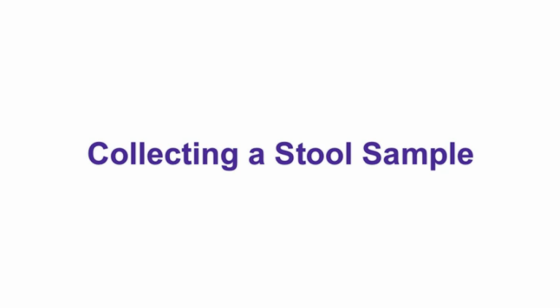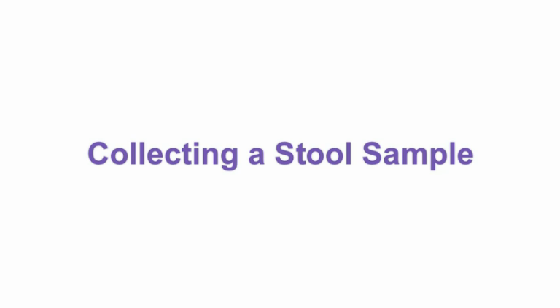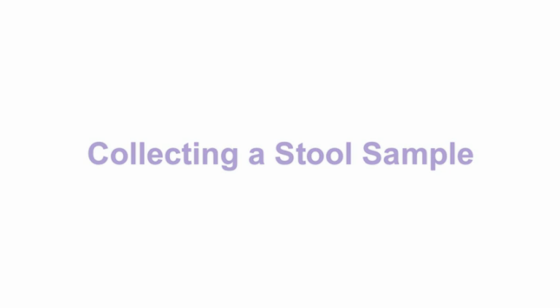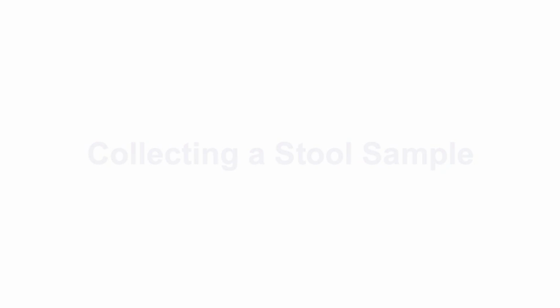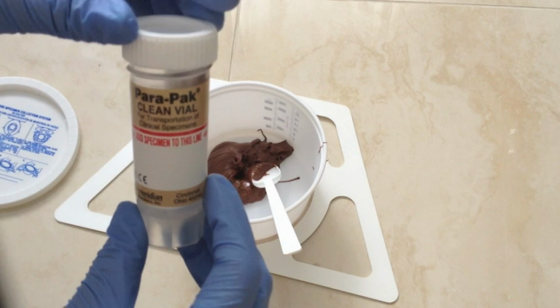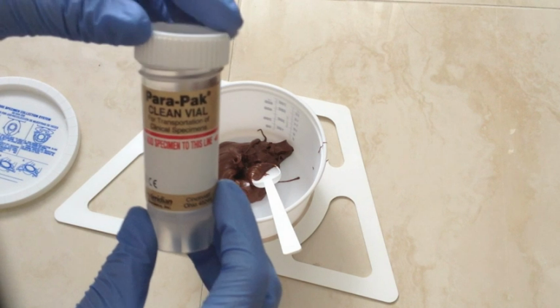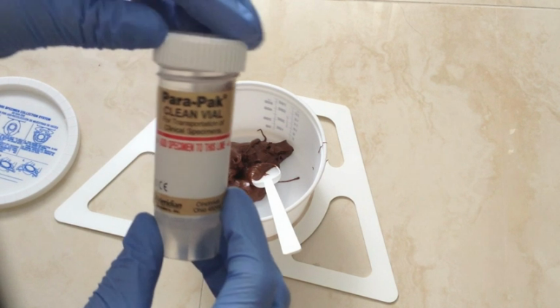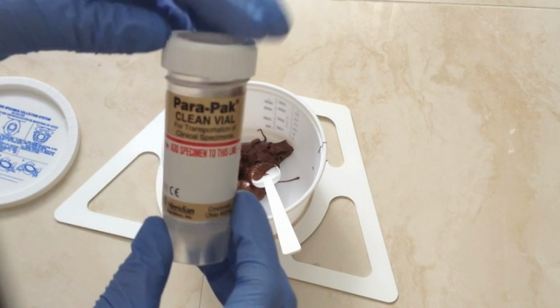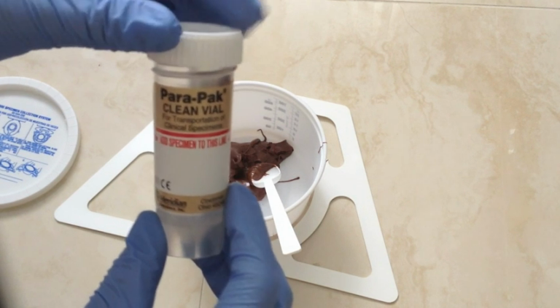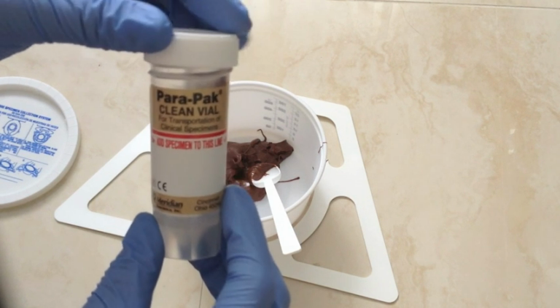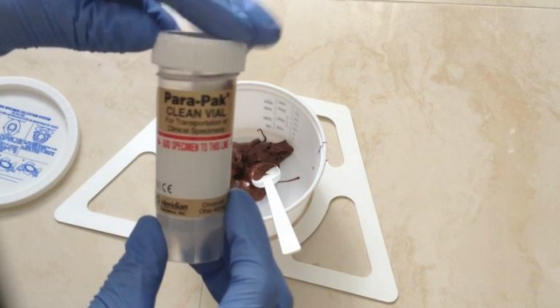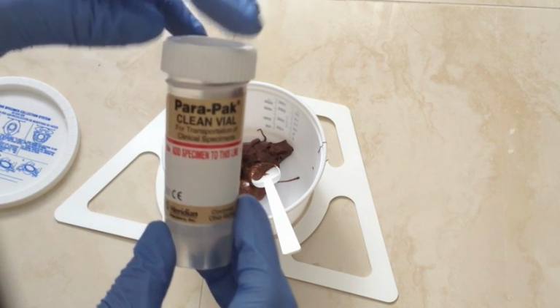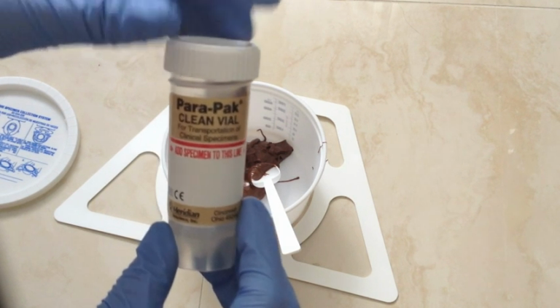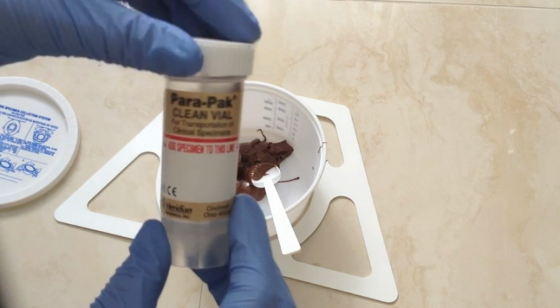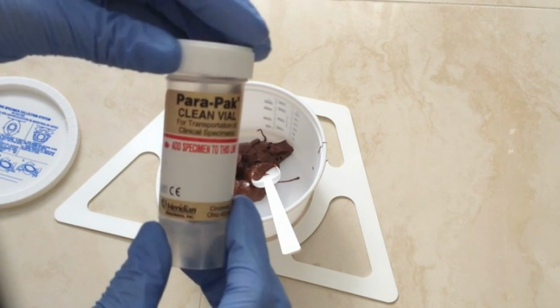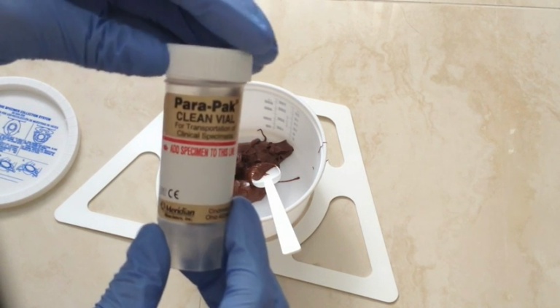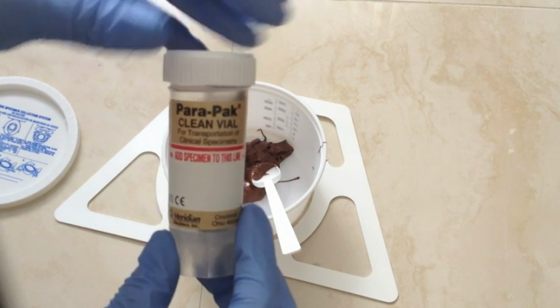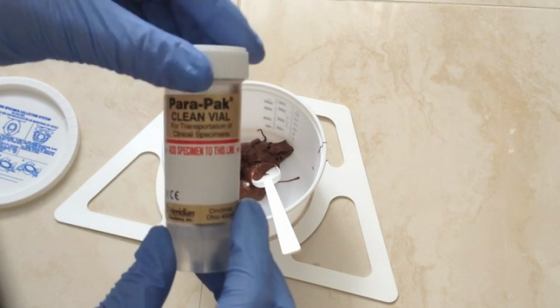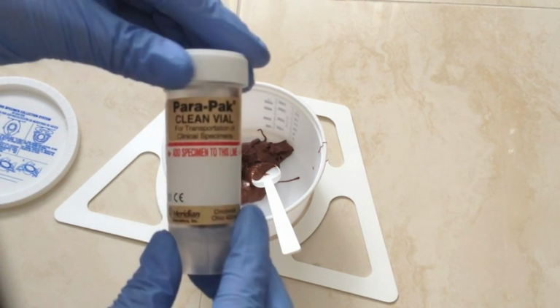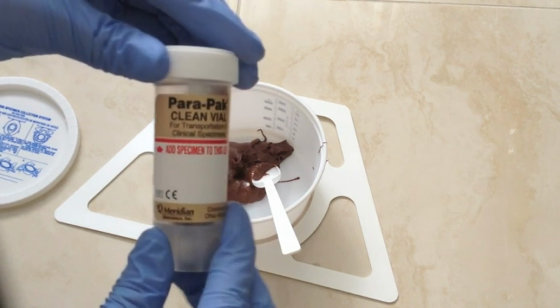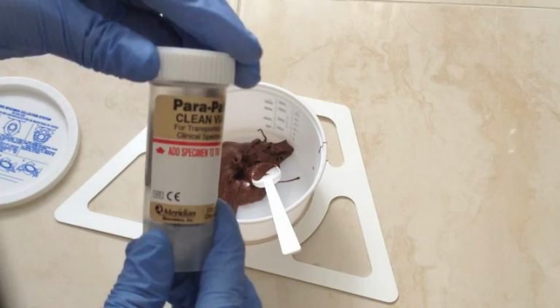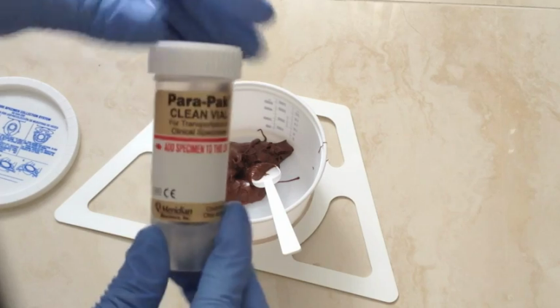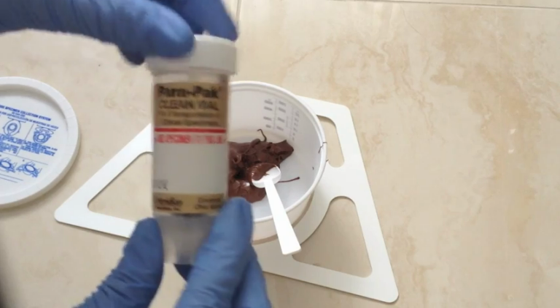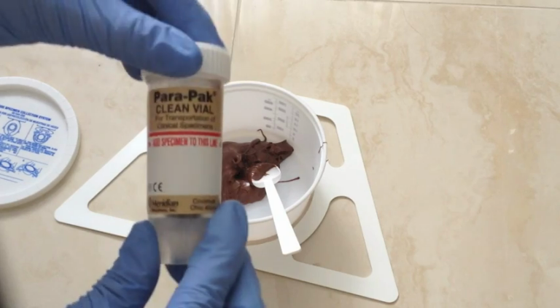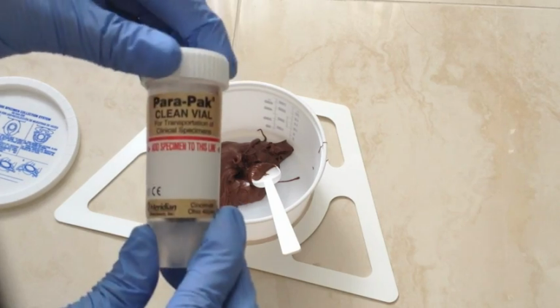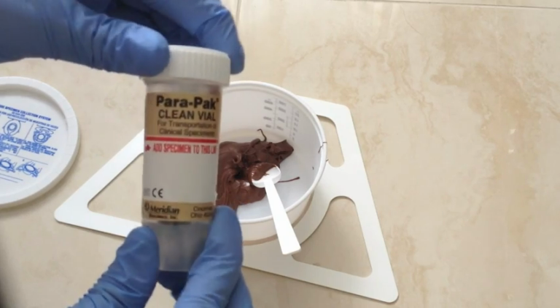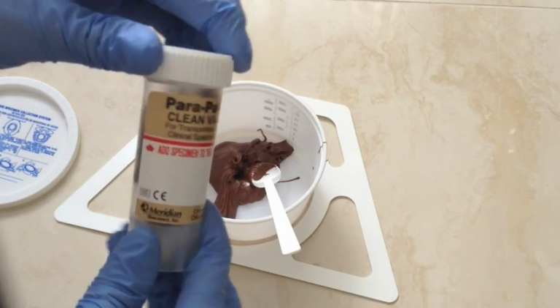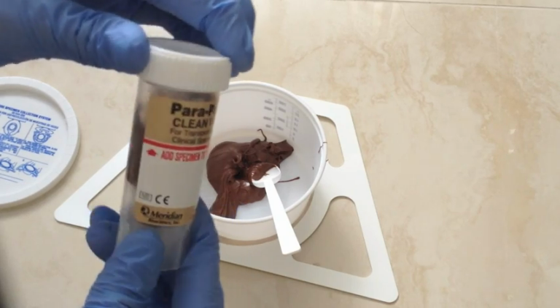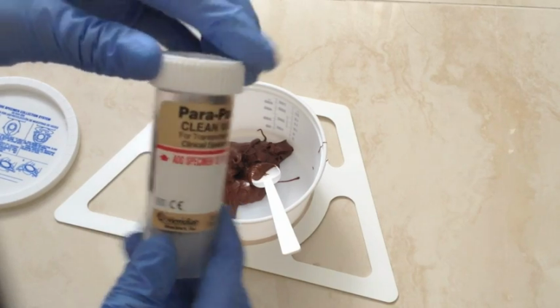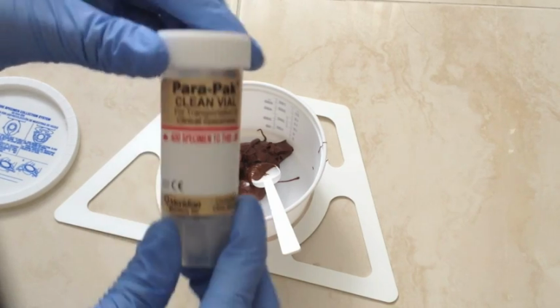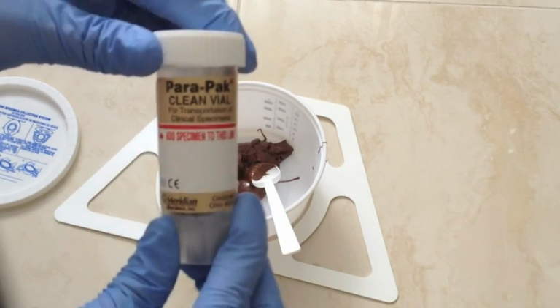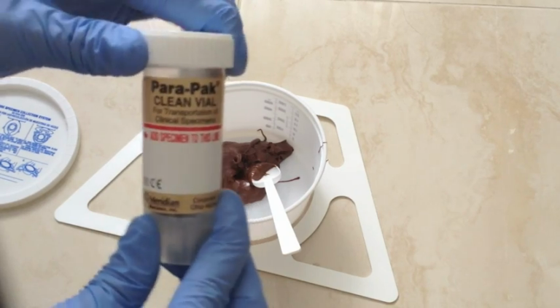In this video, I'll be showing you step-by-step how to collect a stool sample in the comfort of your own home.